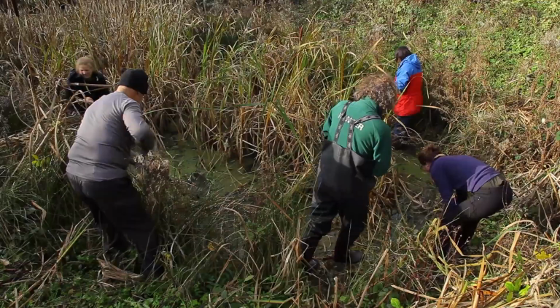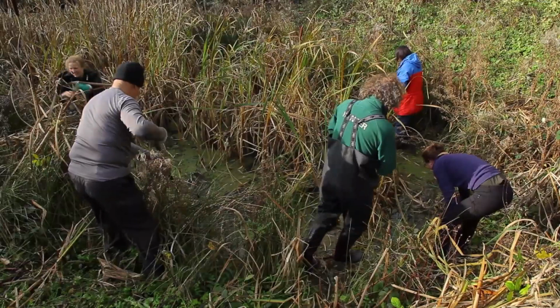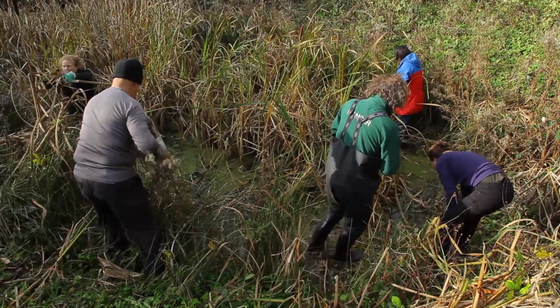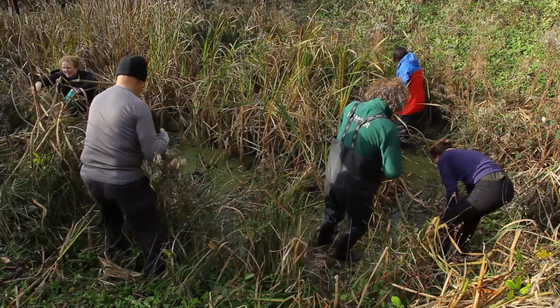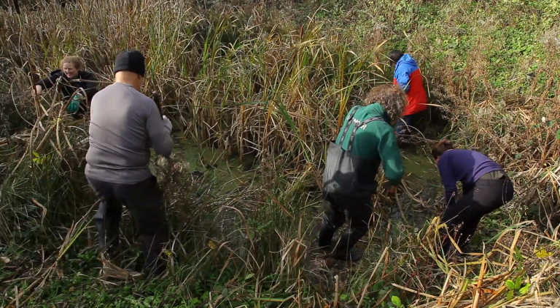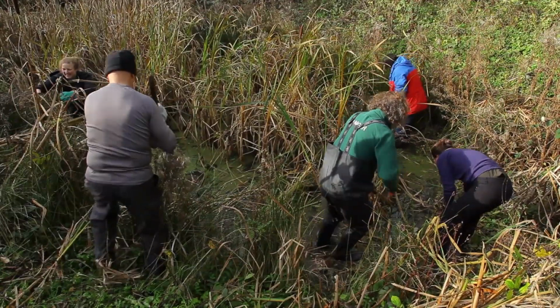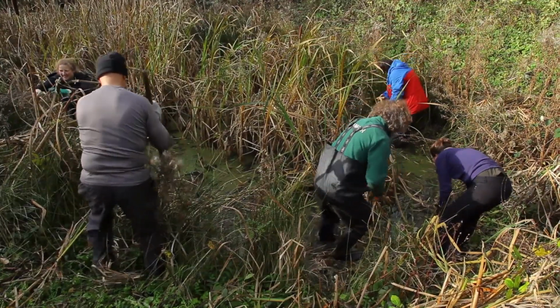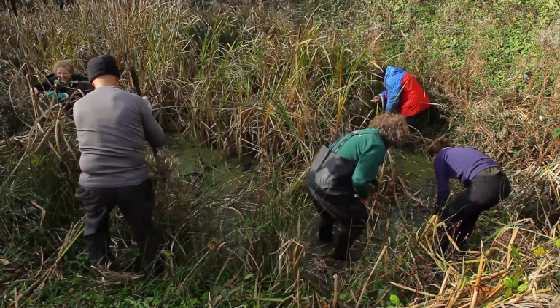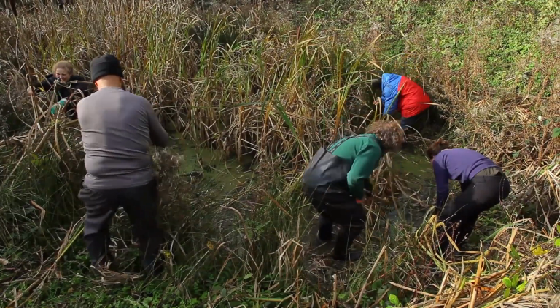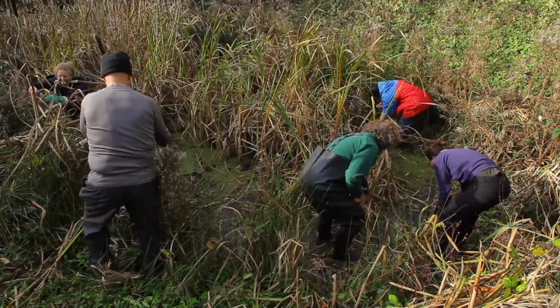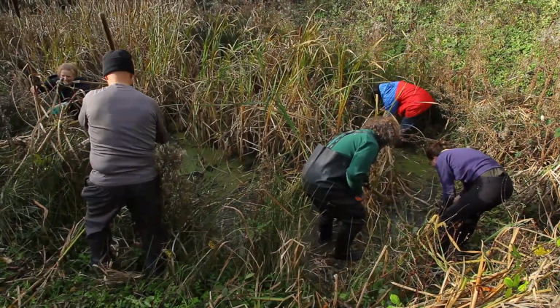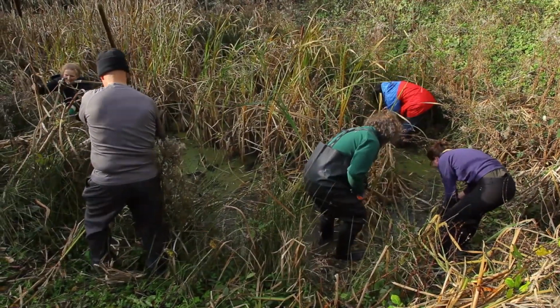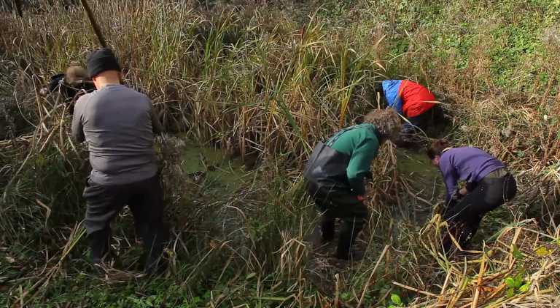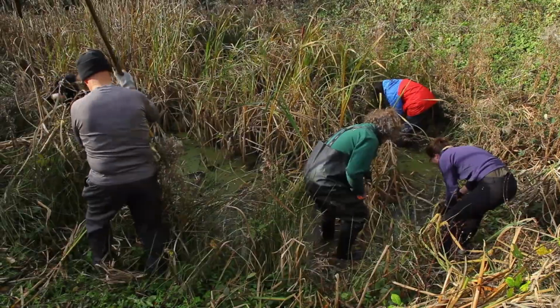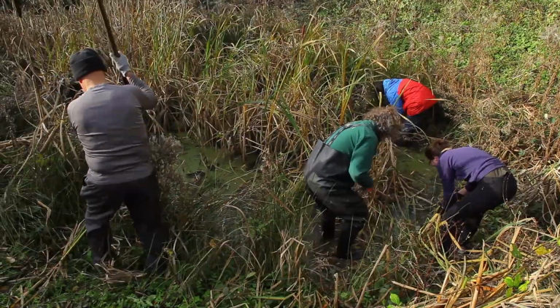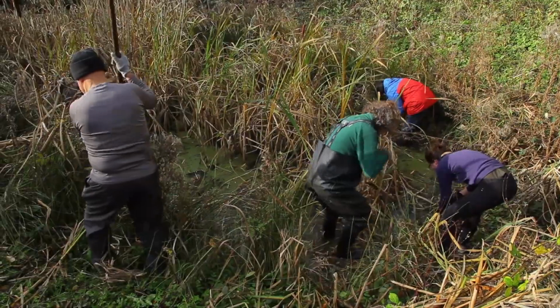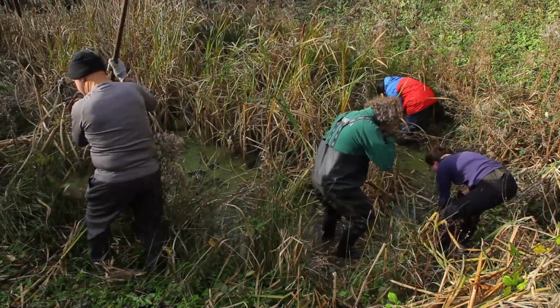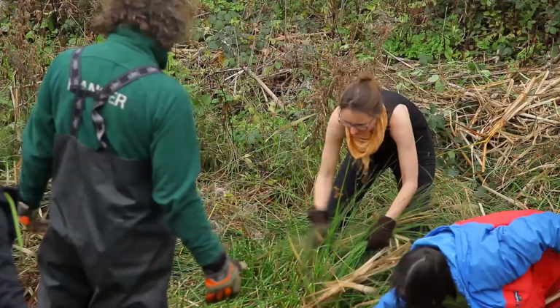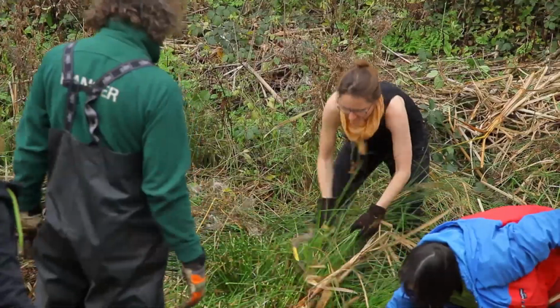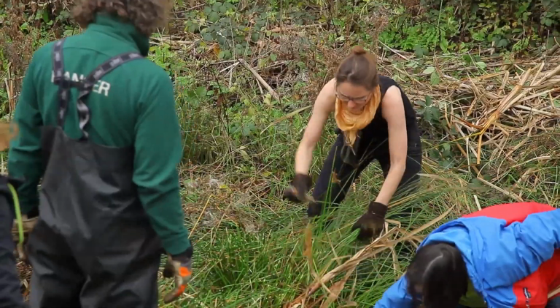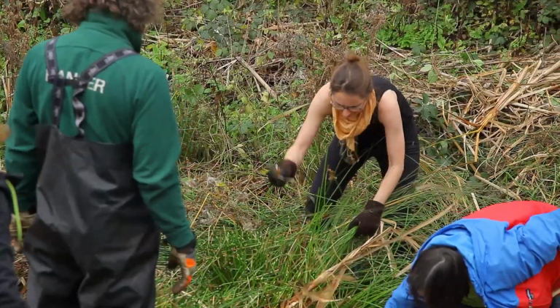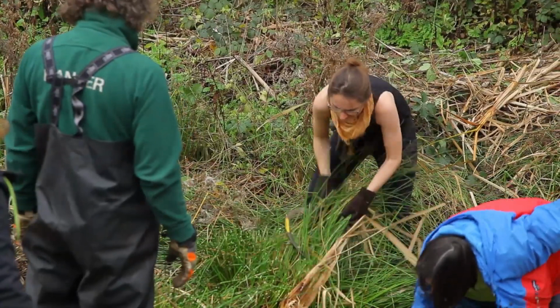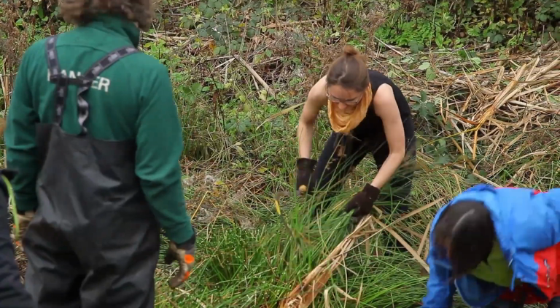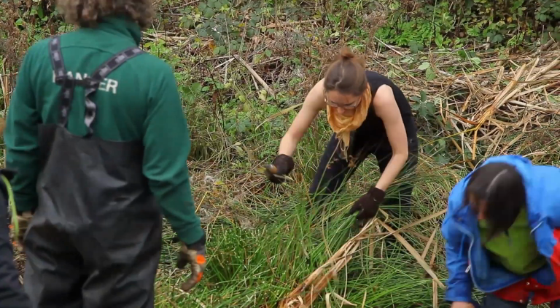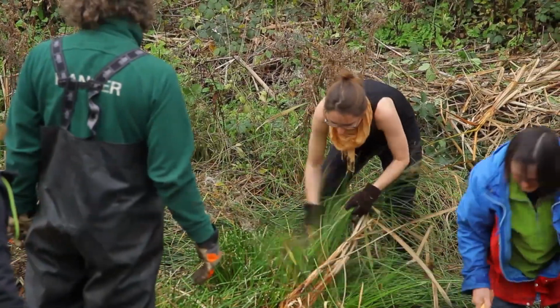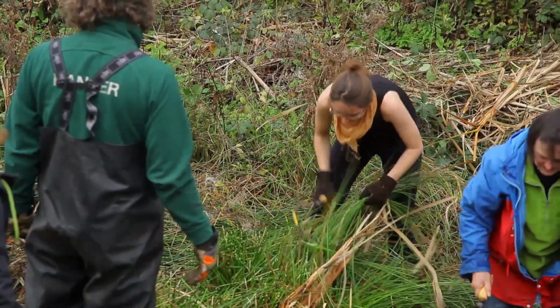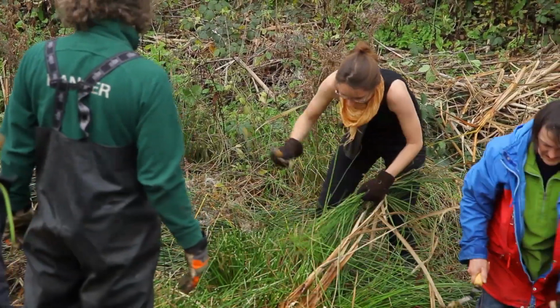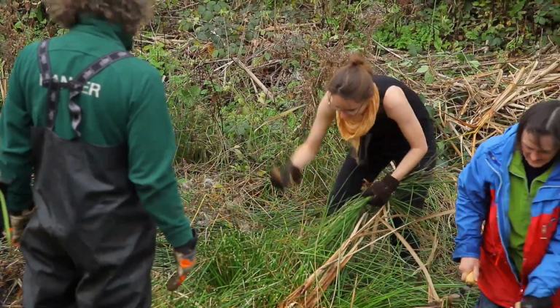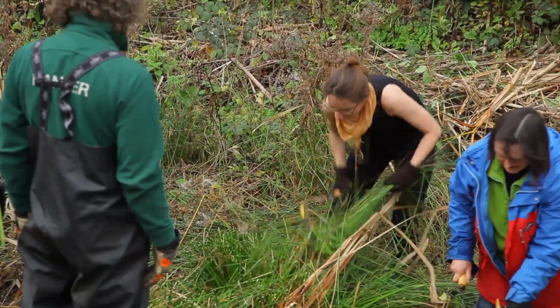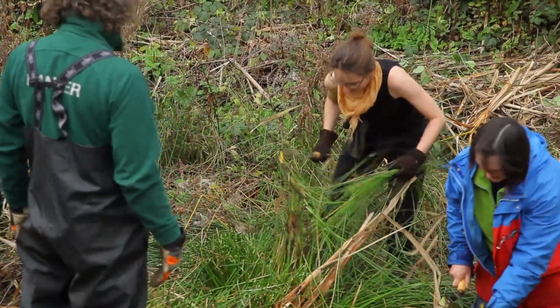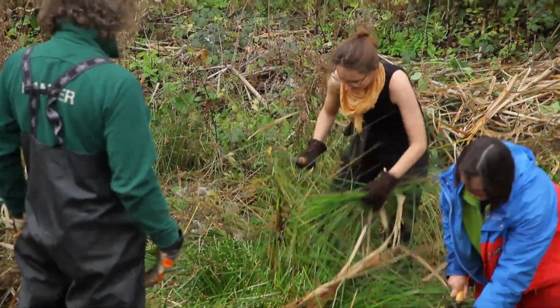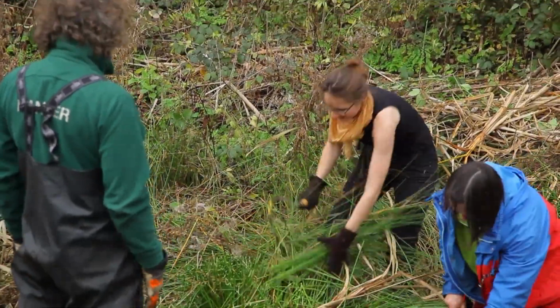Our lovely volunteers are here working on this pond and another pond today, just to clear the habitat so that come springtime they've got a place they can go to breed.